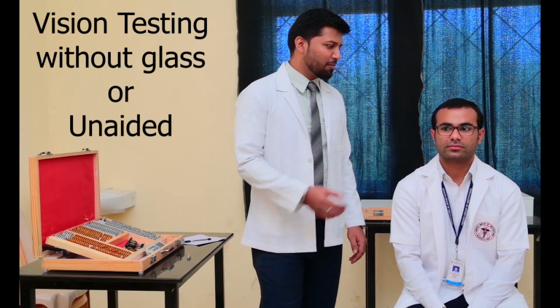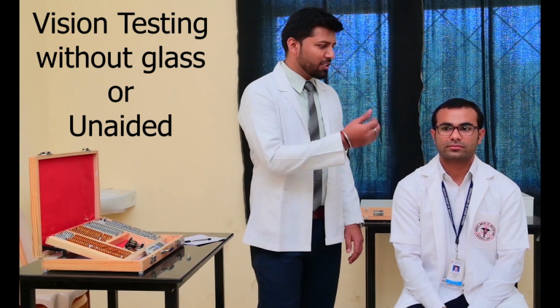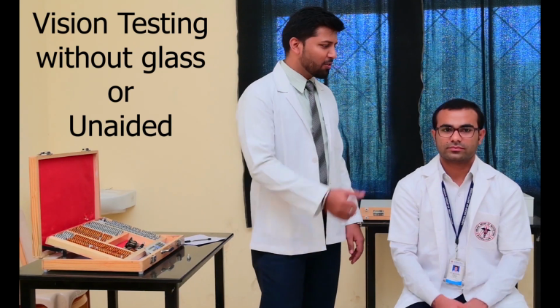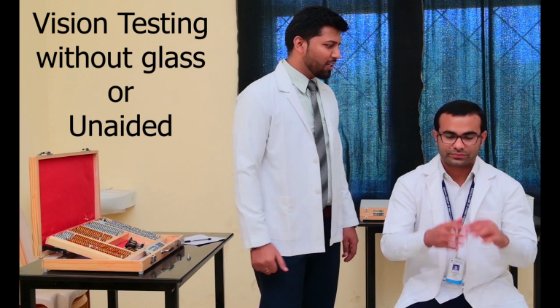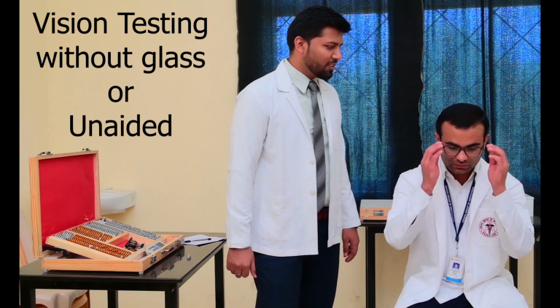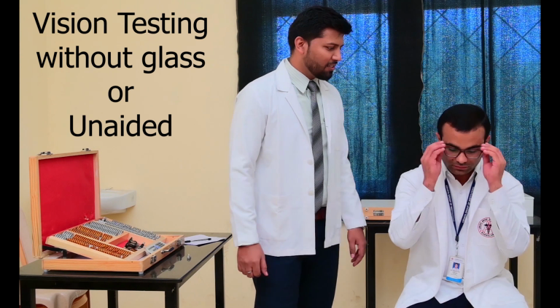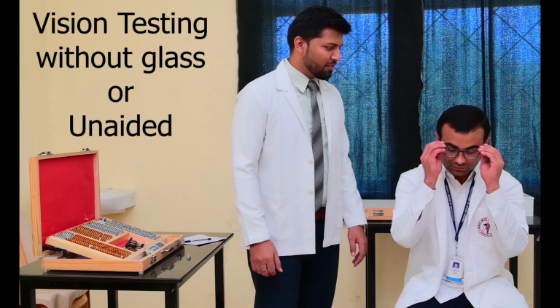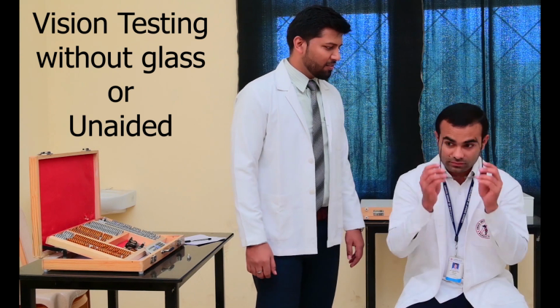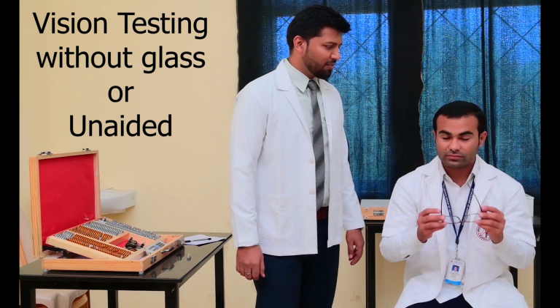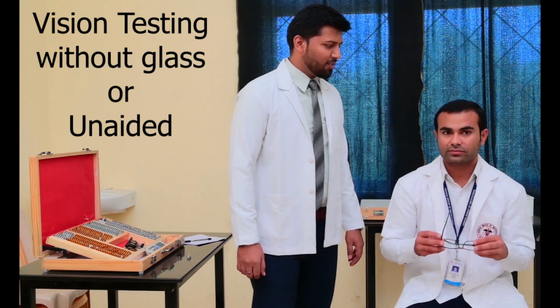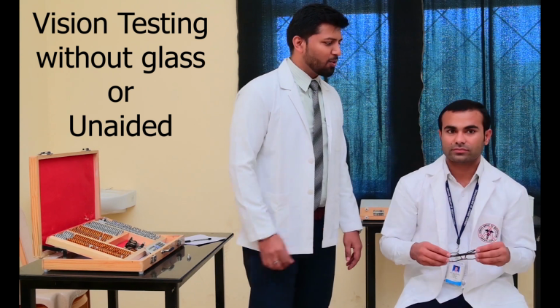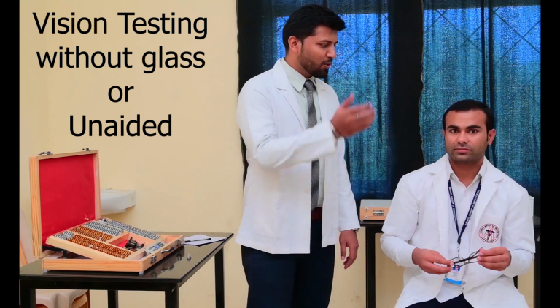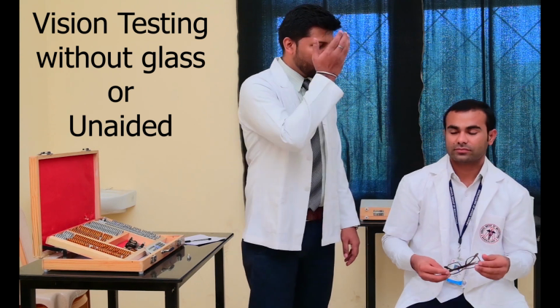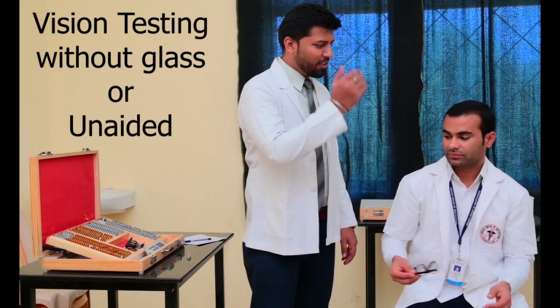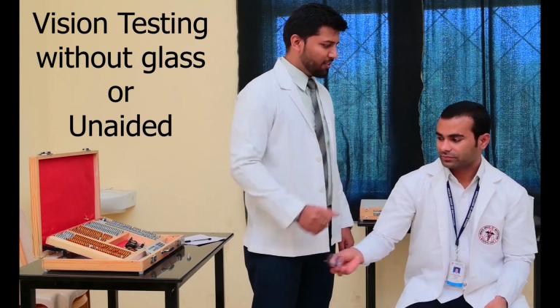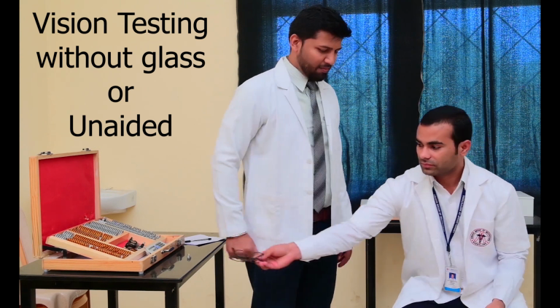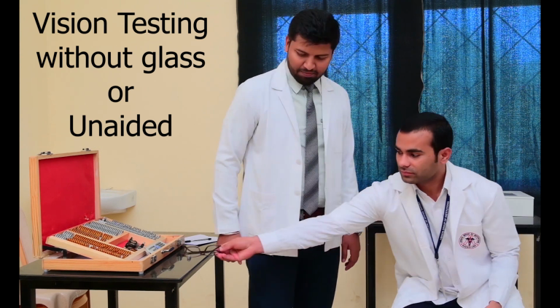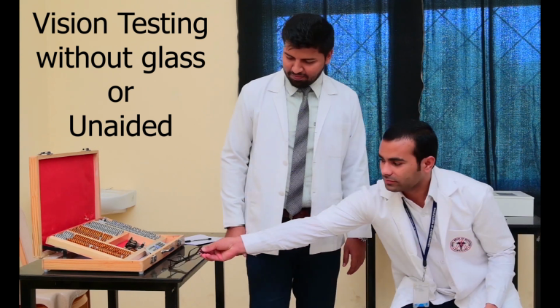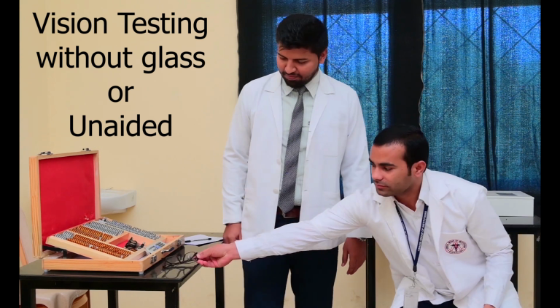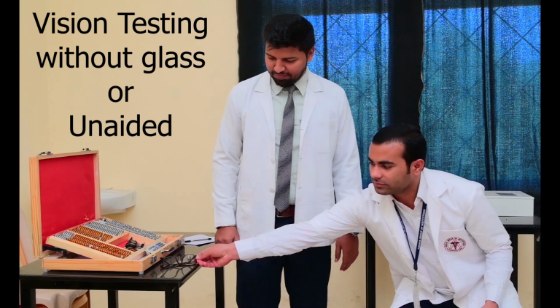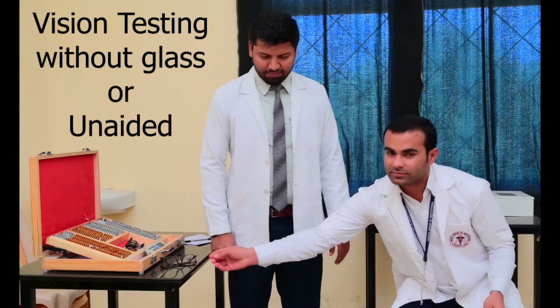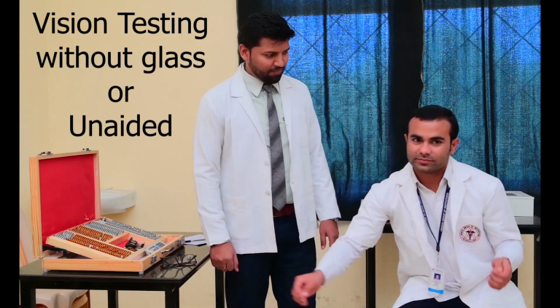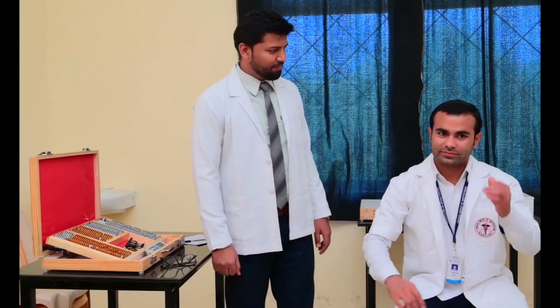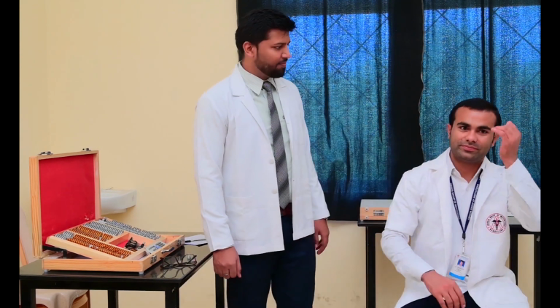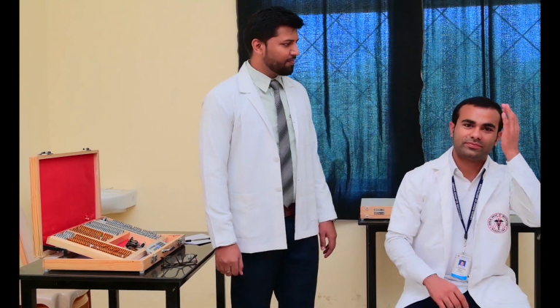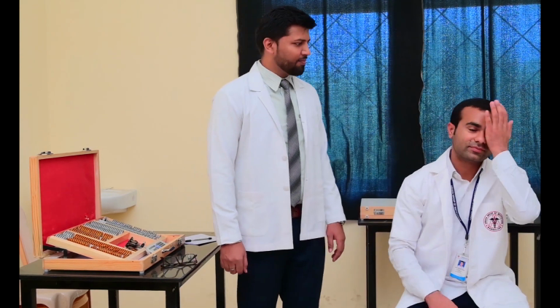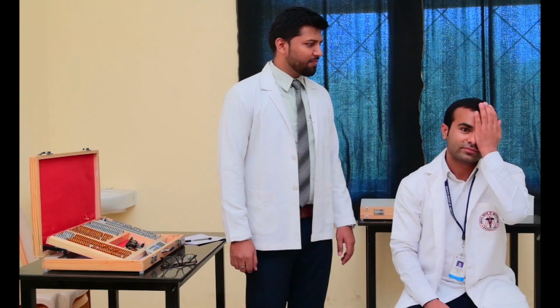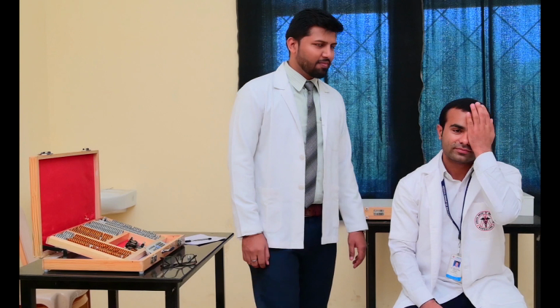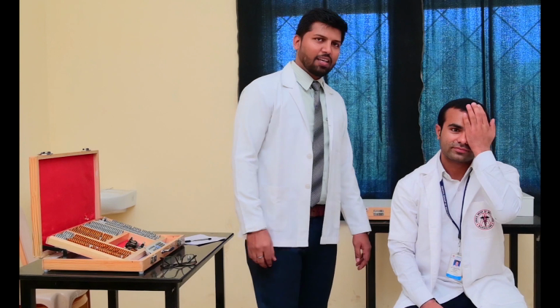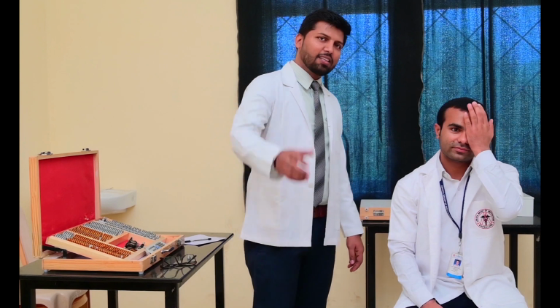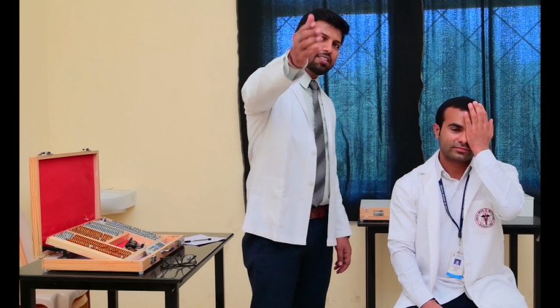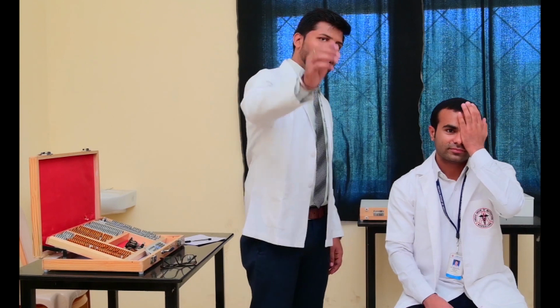So now we have to do without the glasses. Anu, please take out the glasses. Close the other eye again and read the chart.